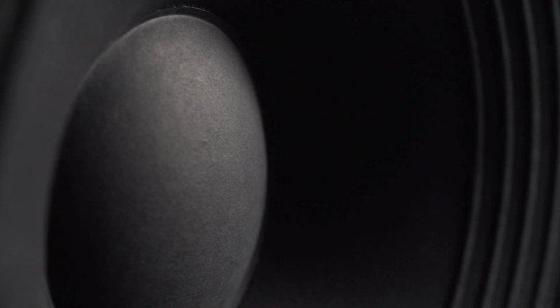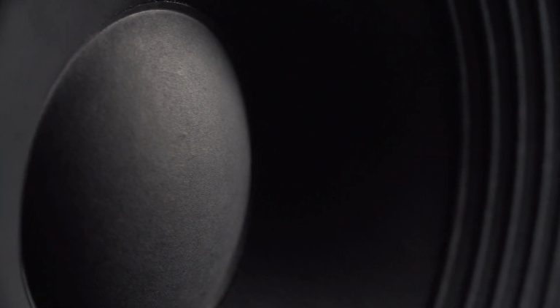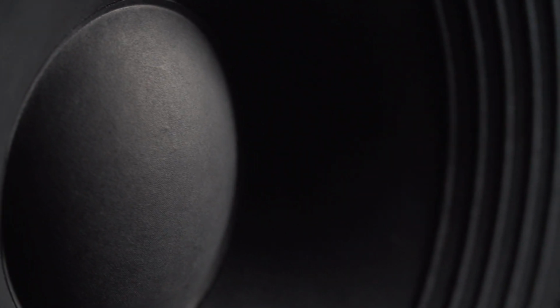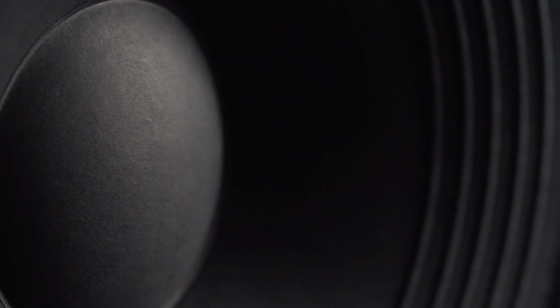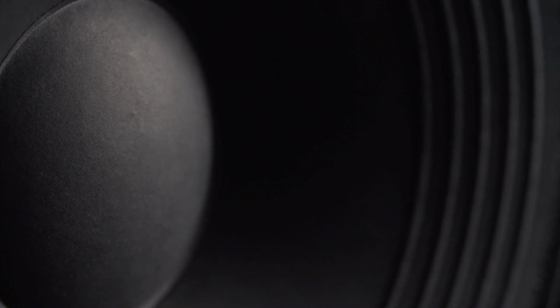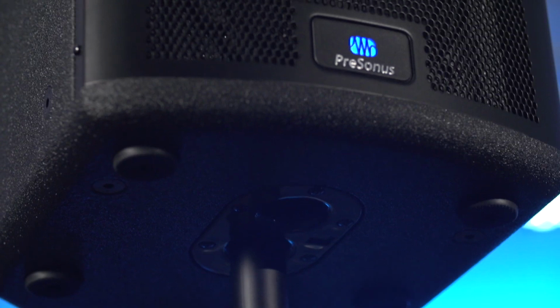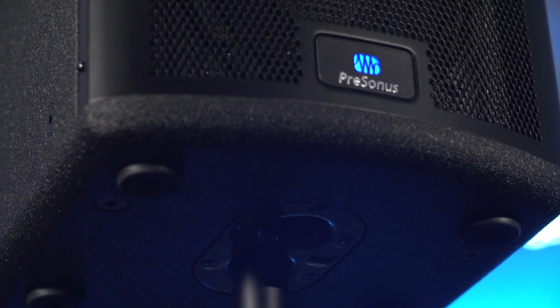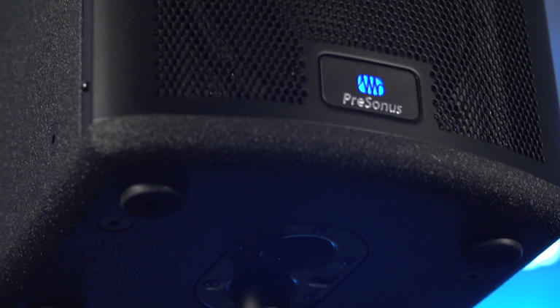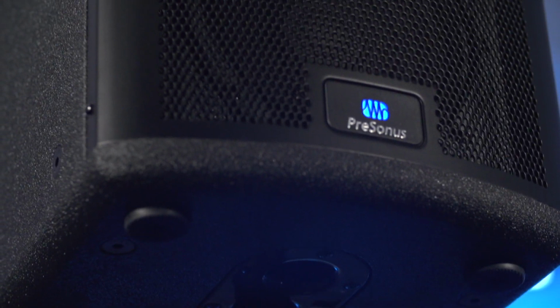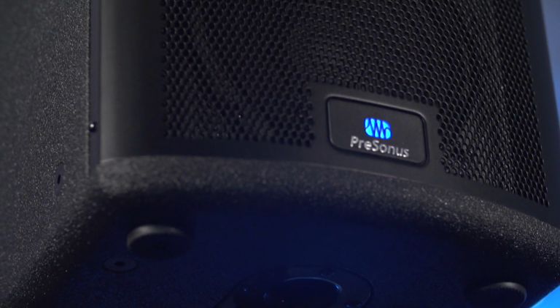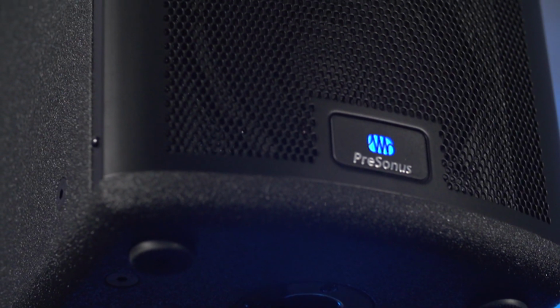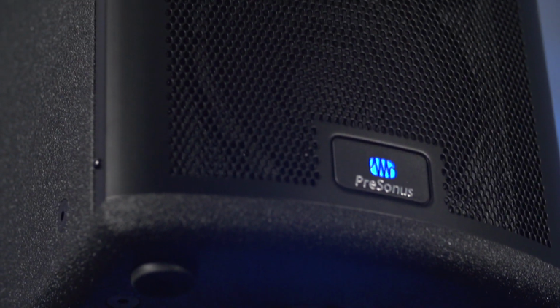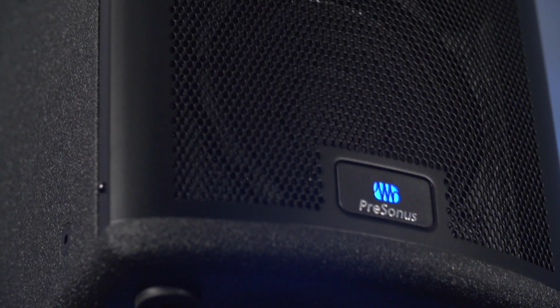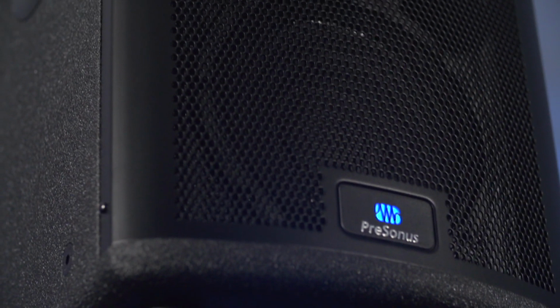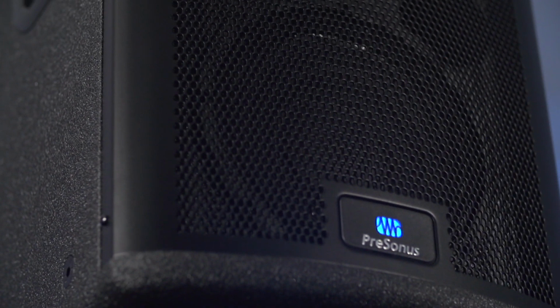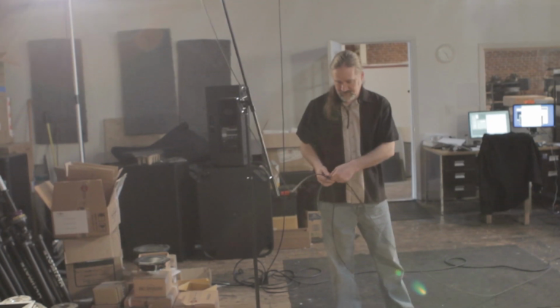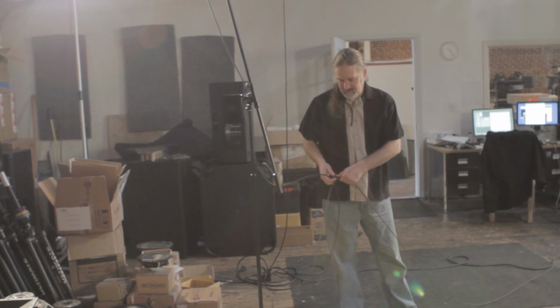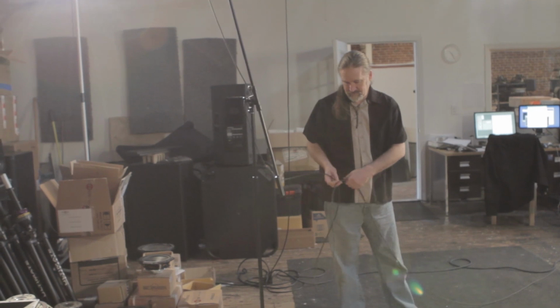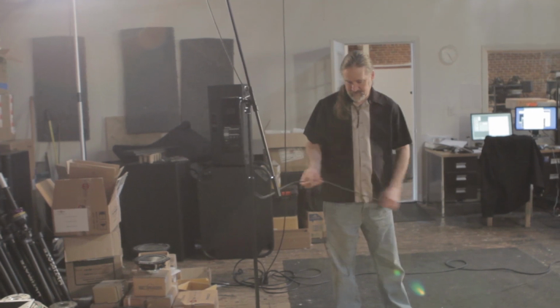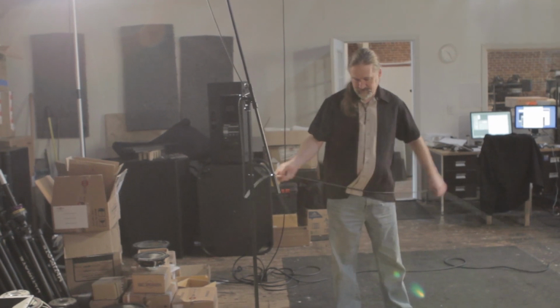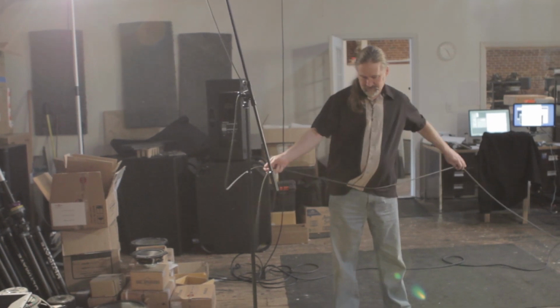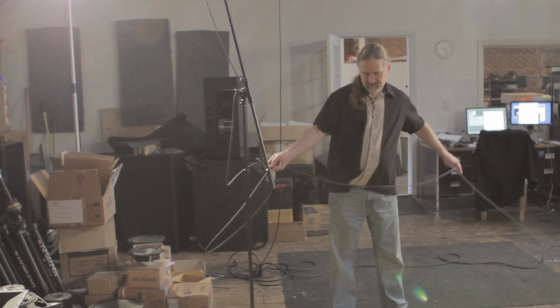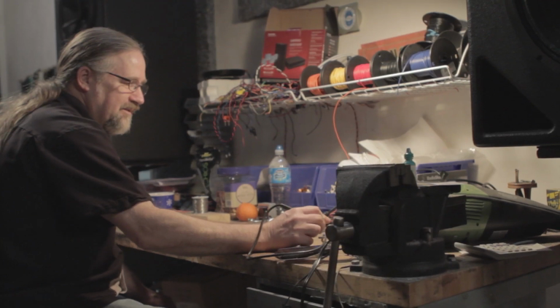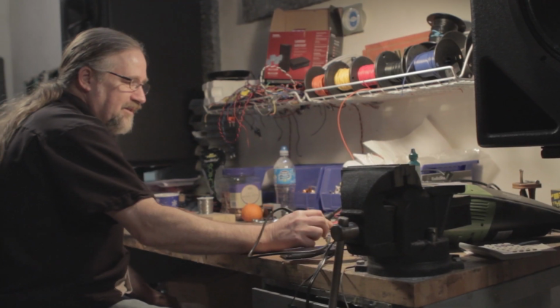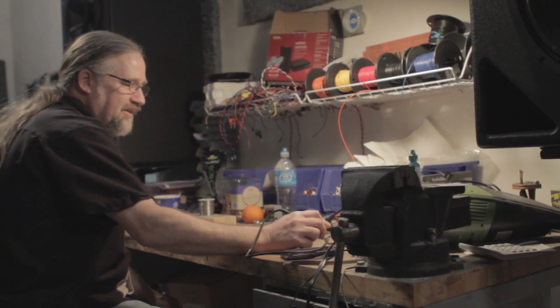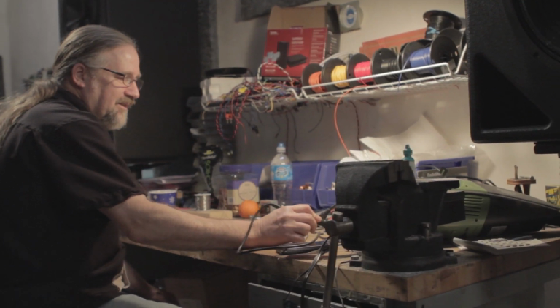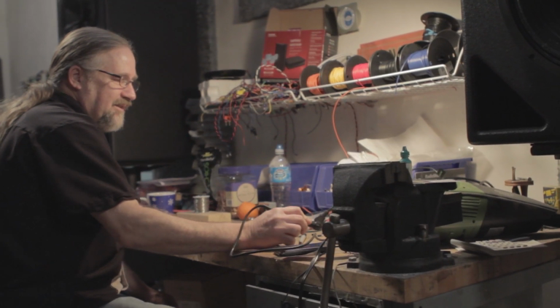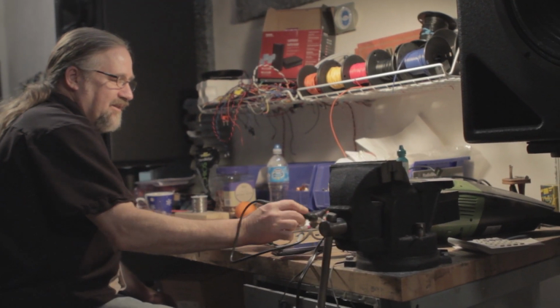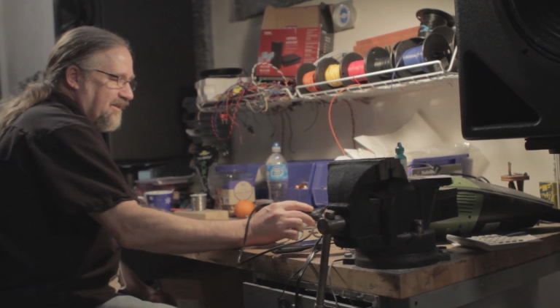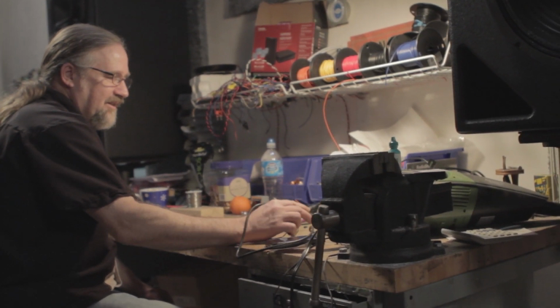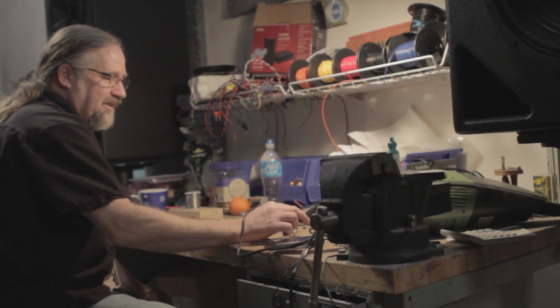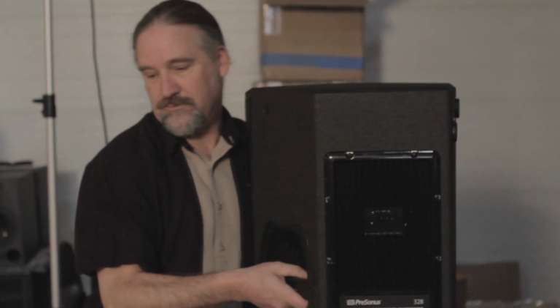The first systems that truly sound like huge studio monitors. For that, we have one of the world's most respected speaker designers to thank.